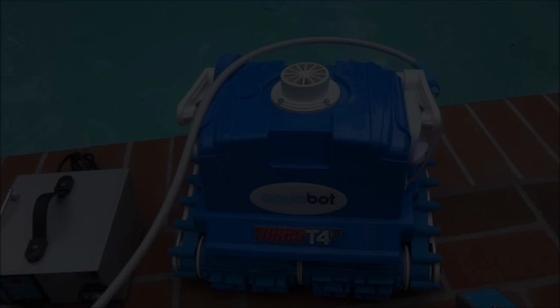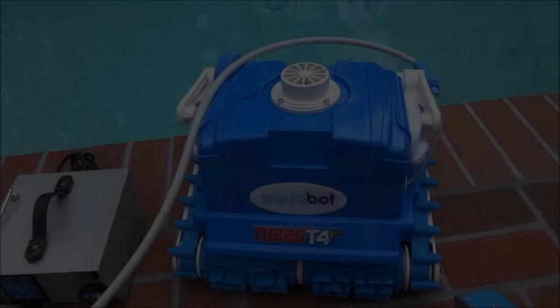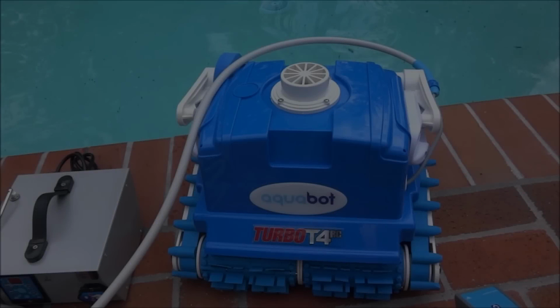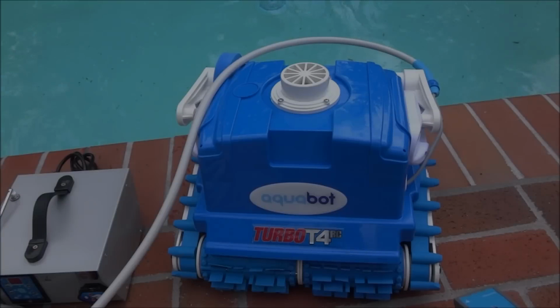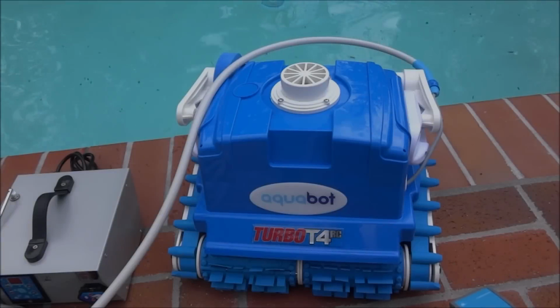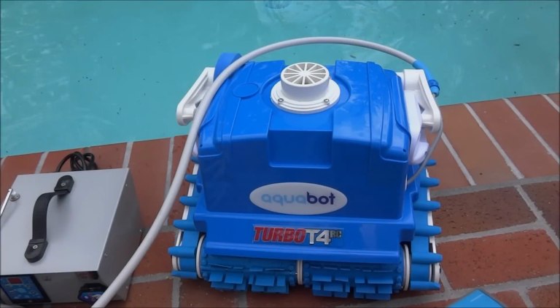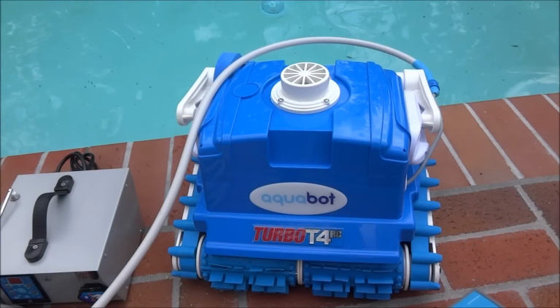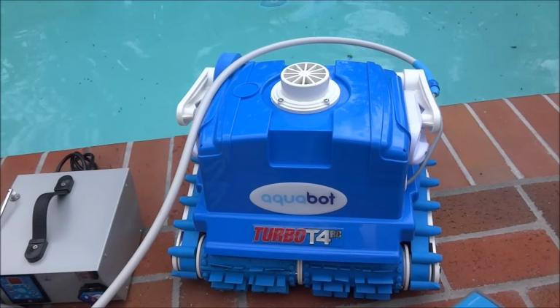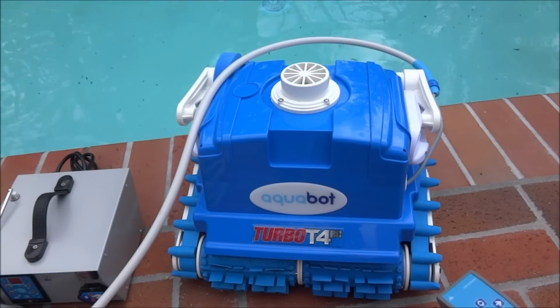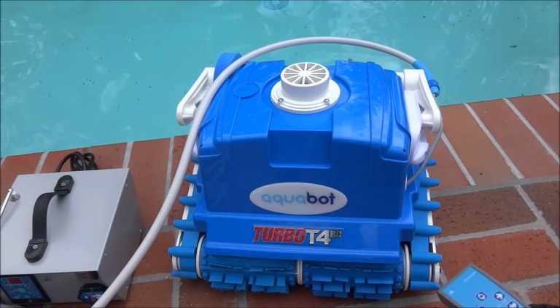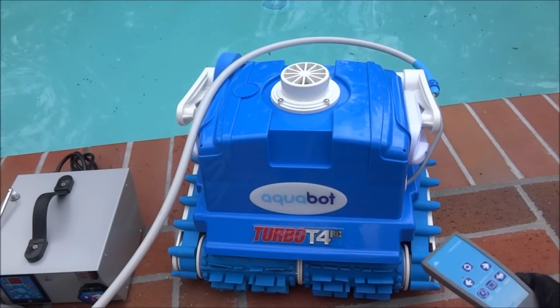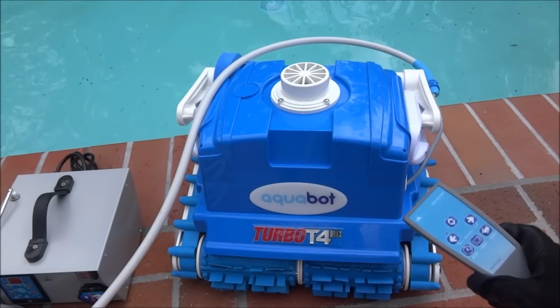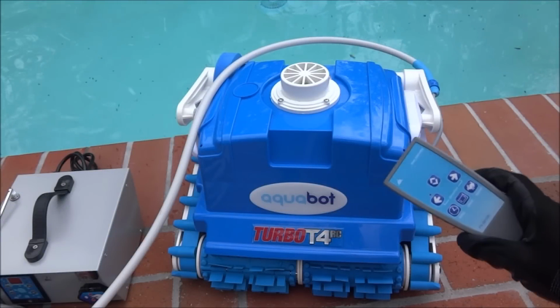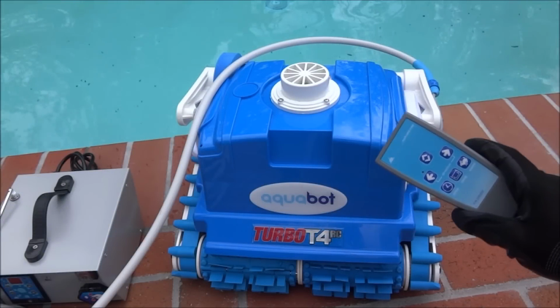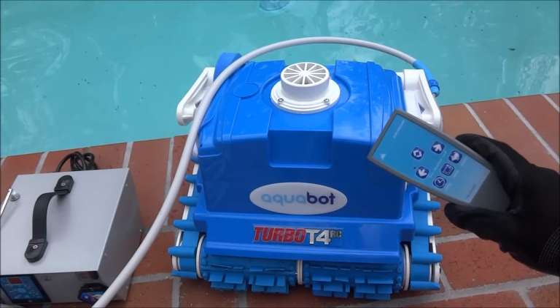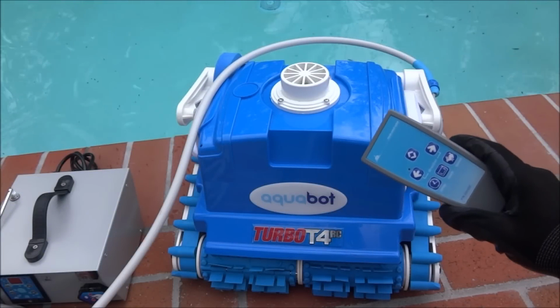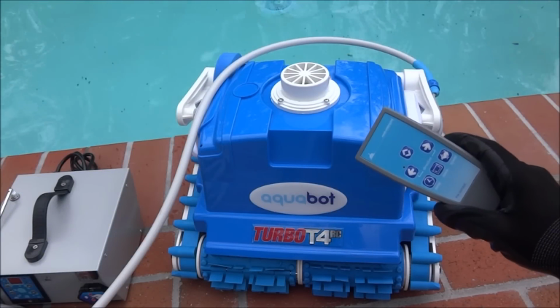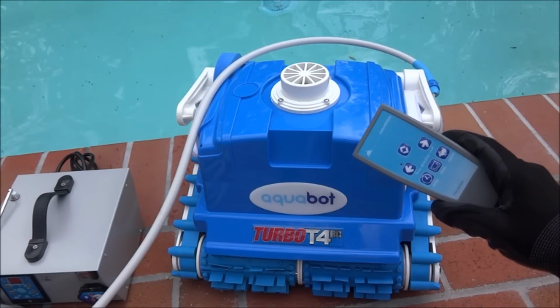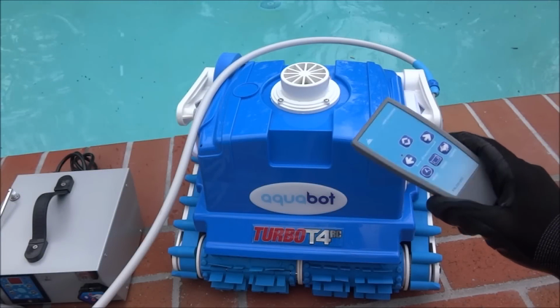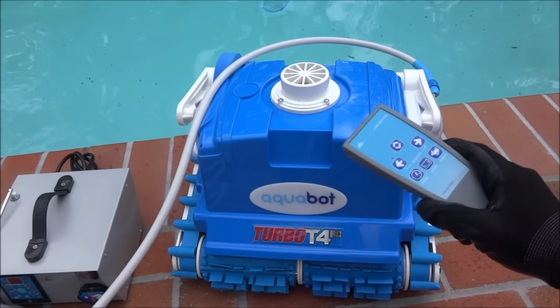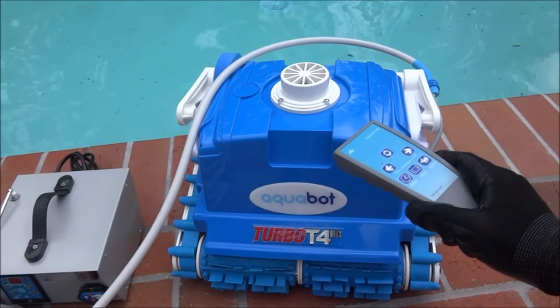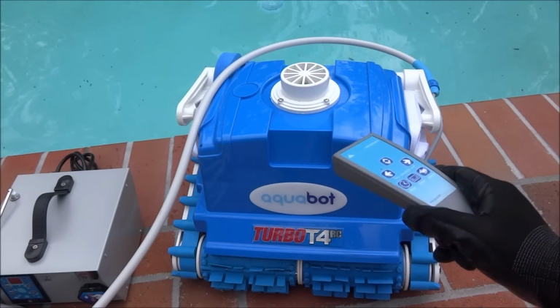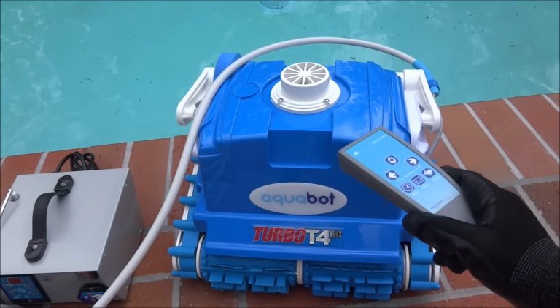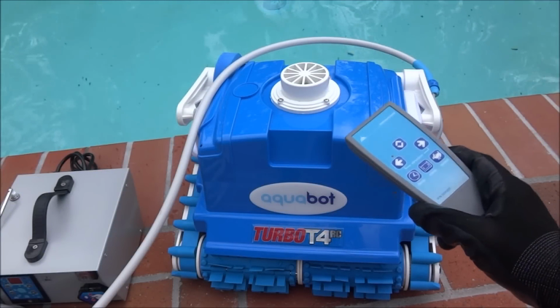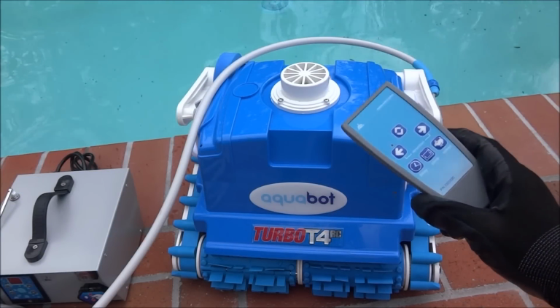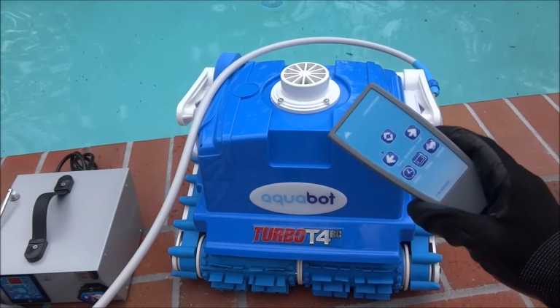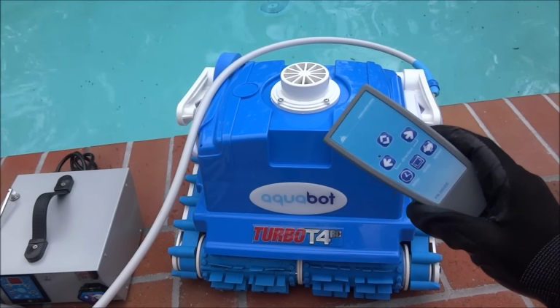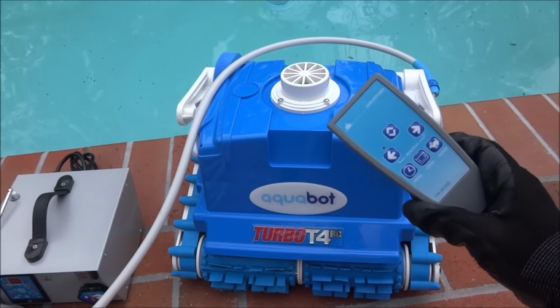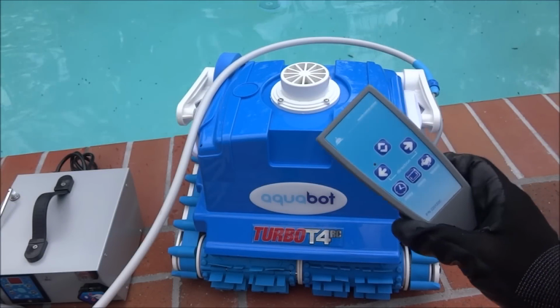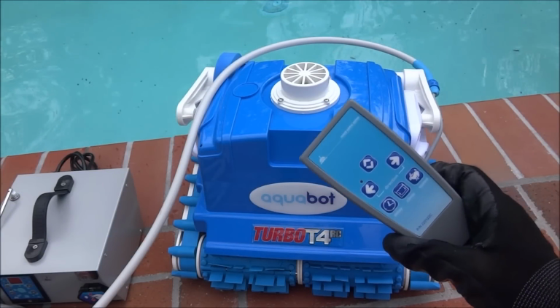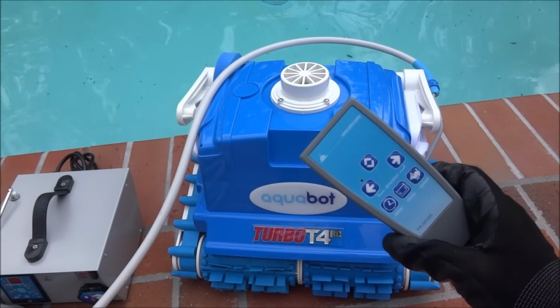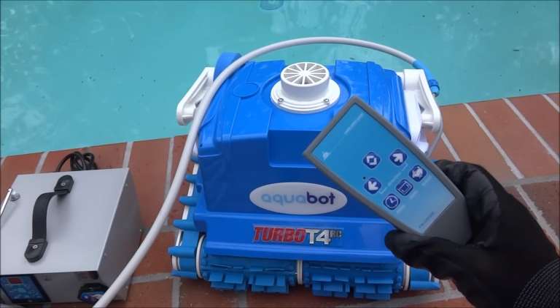This is the Aquabot Turbo T4RC. The really nice thing about this particular robotic cleaner is it comes with a remote.